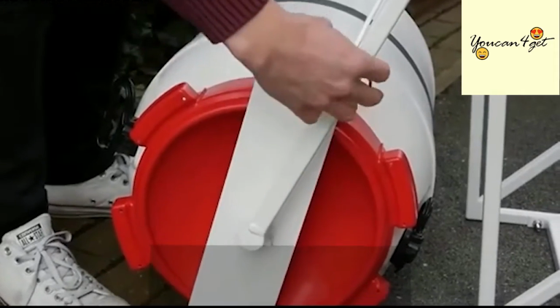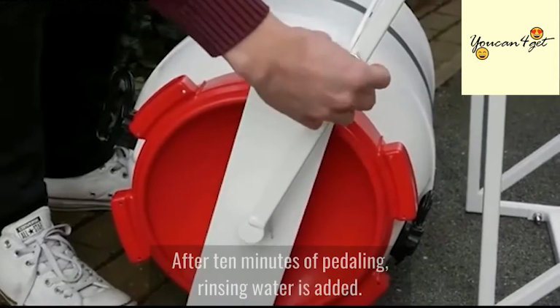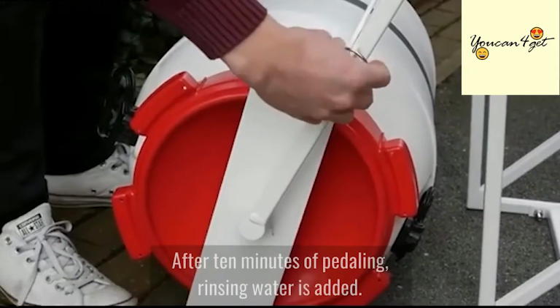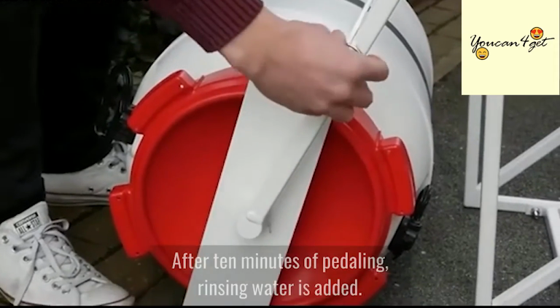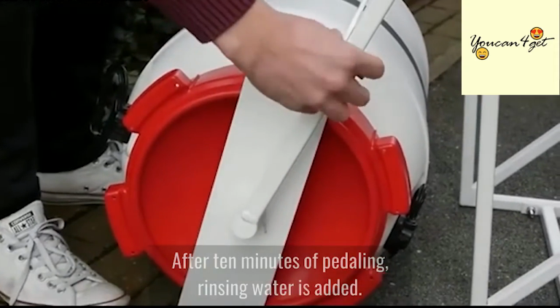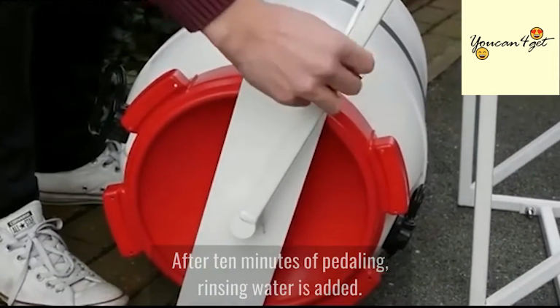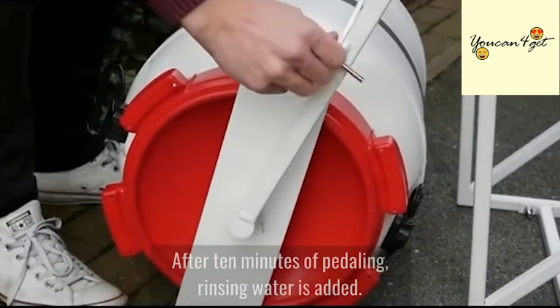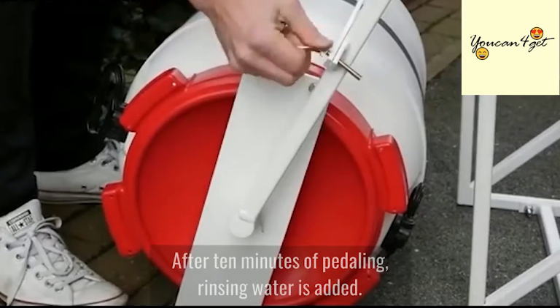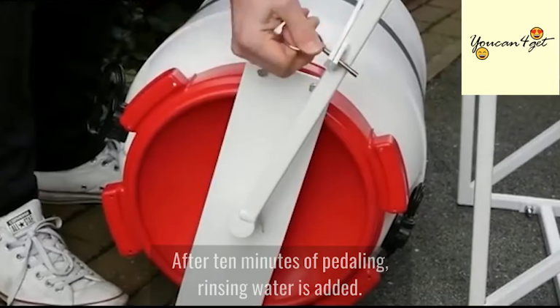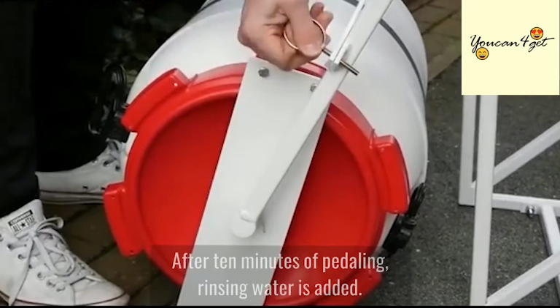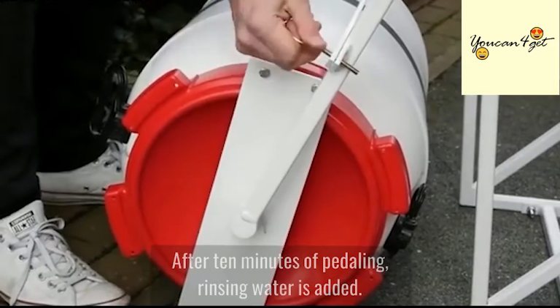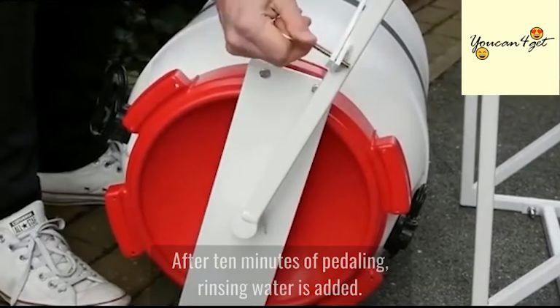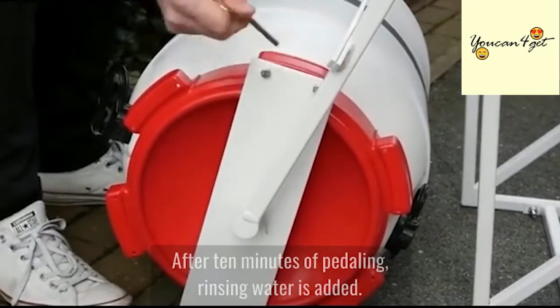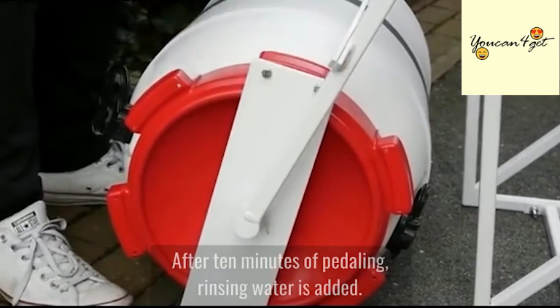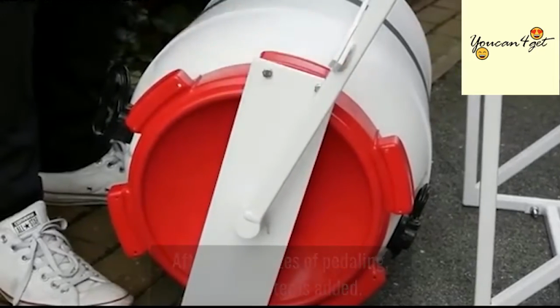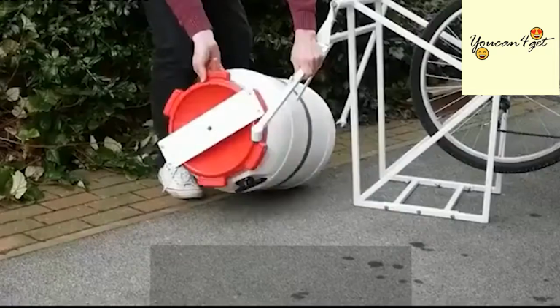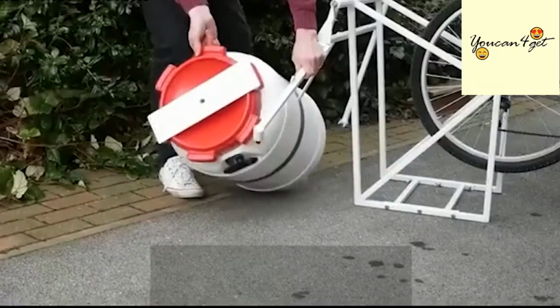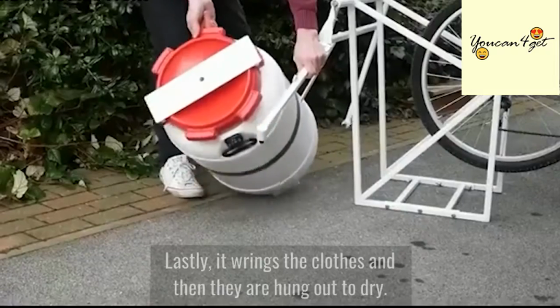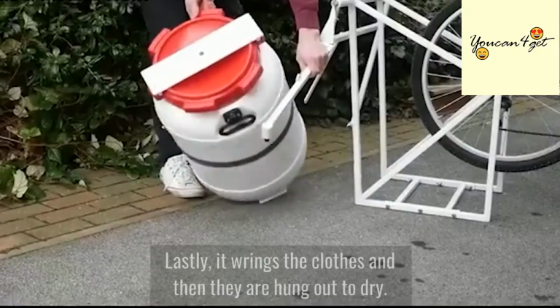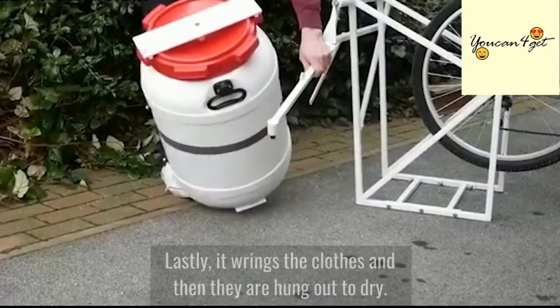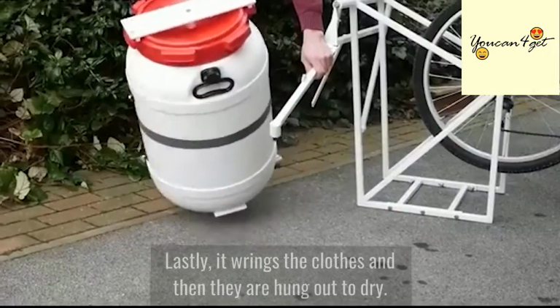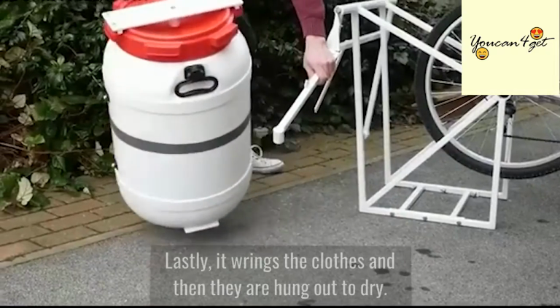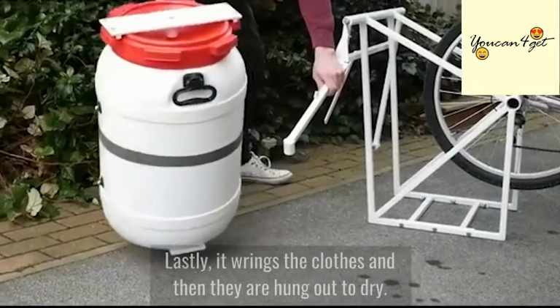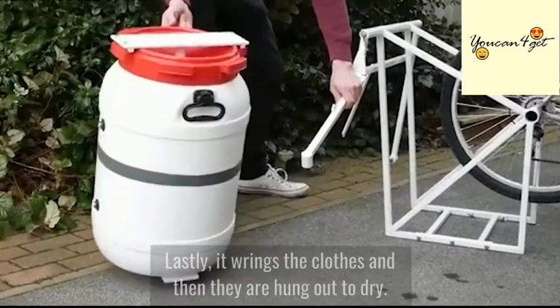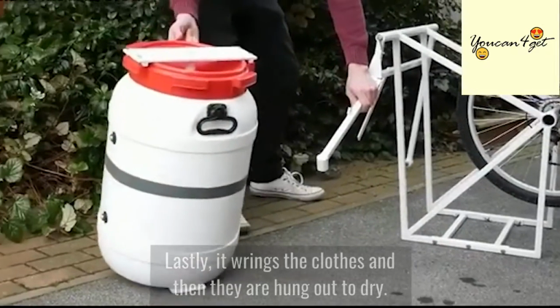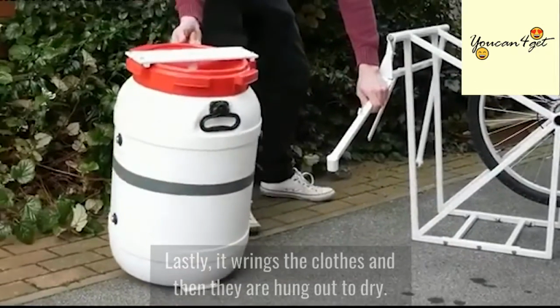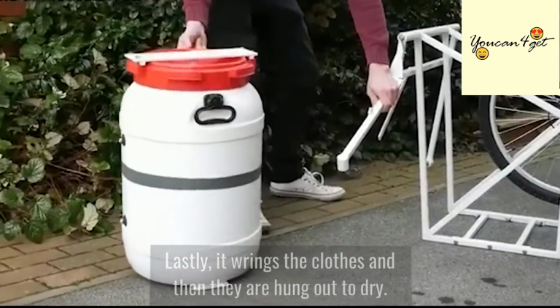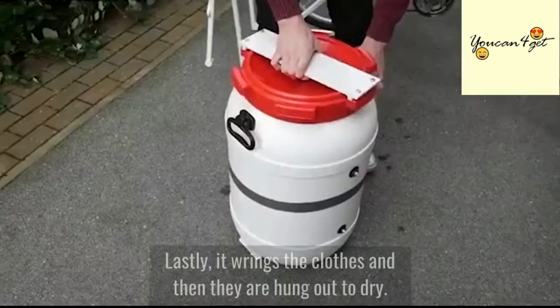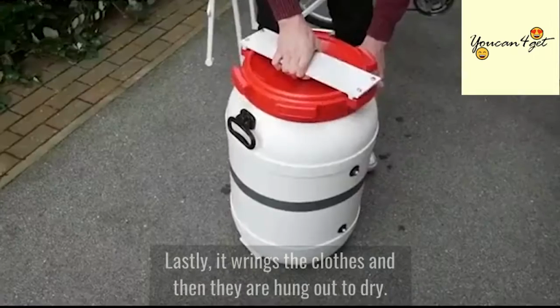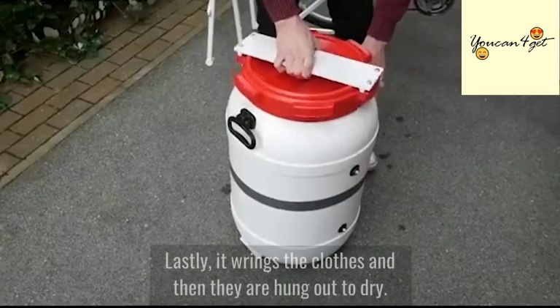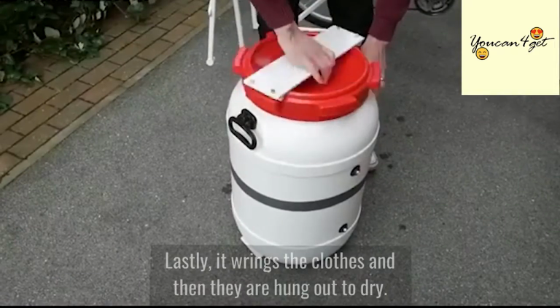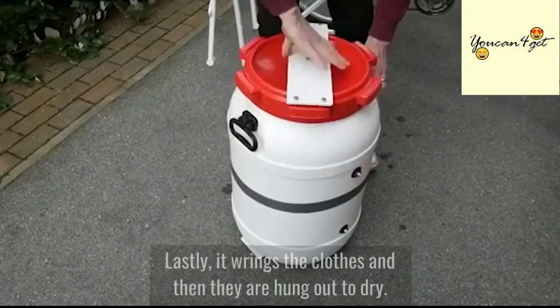After 10 minutes of pedaling, rinsing water is added. Lastly, it wrings the clothes, and then they are hung out to dry.